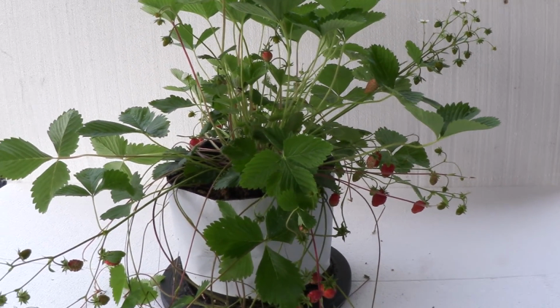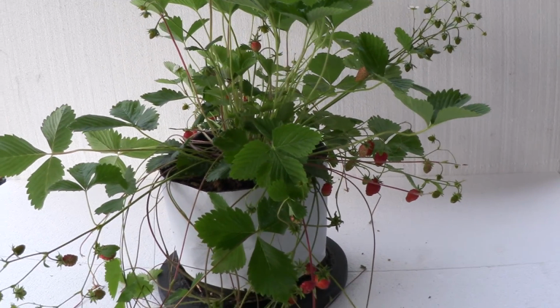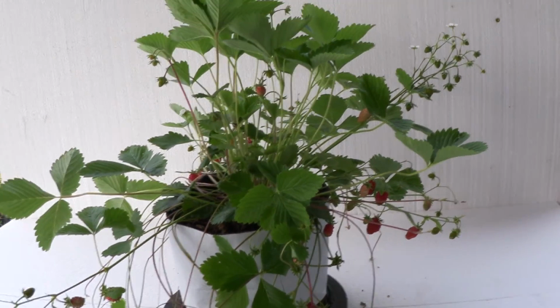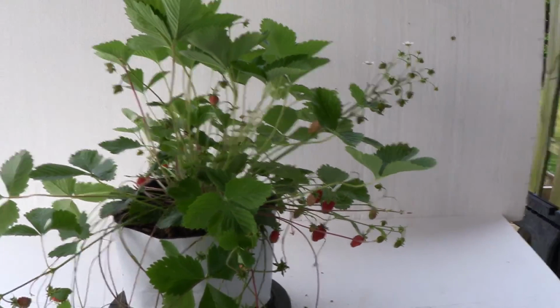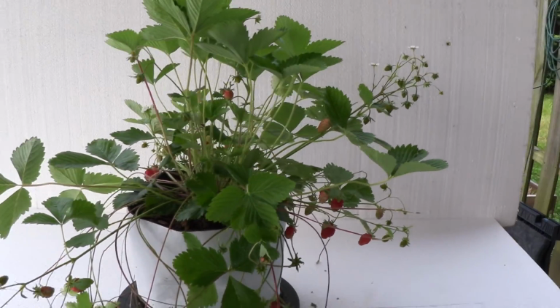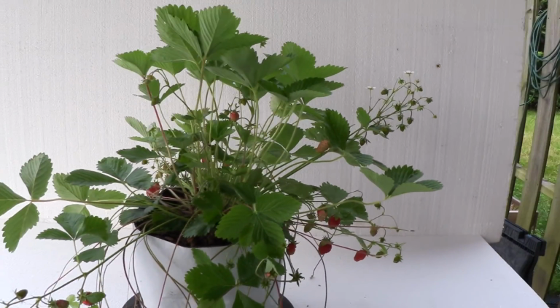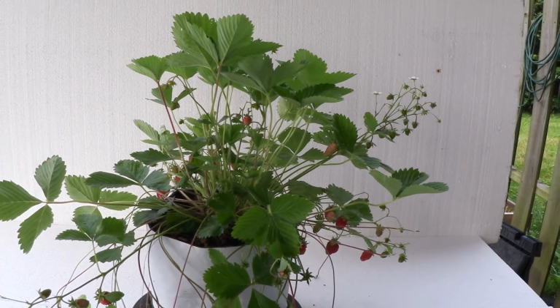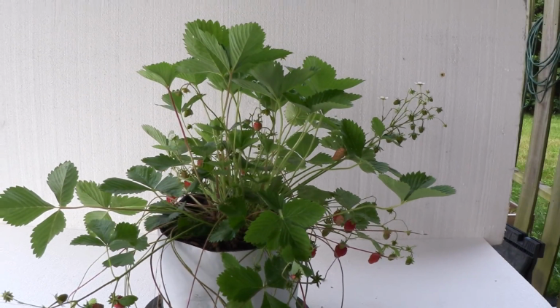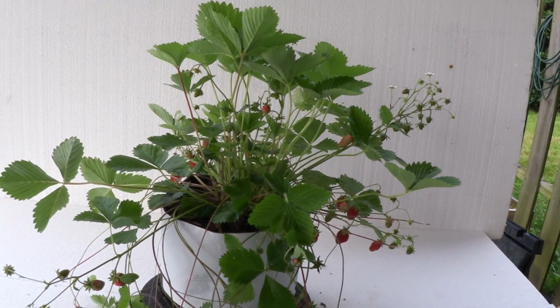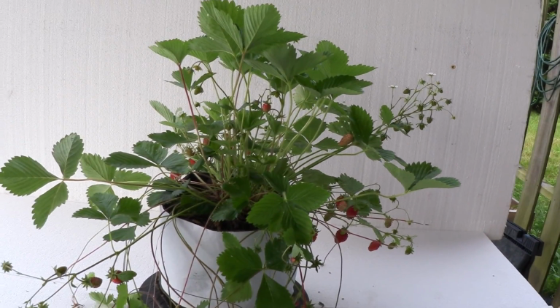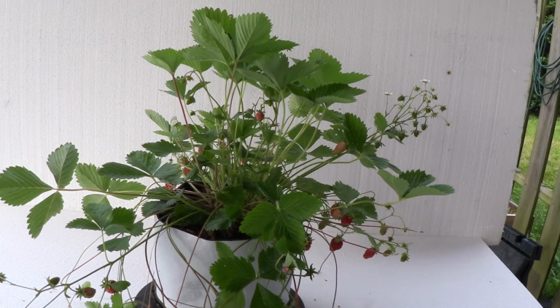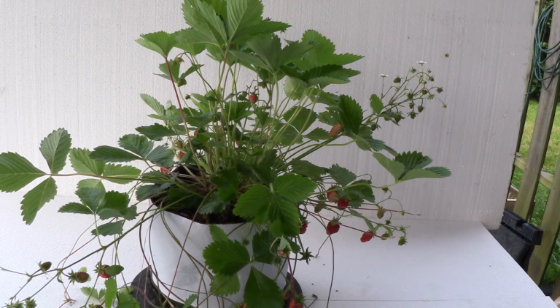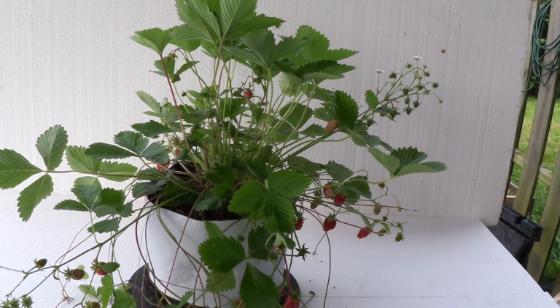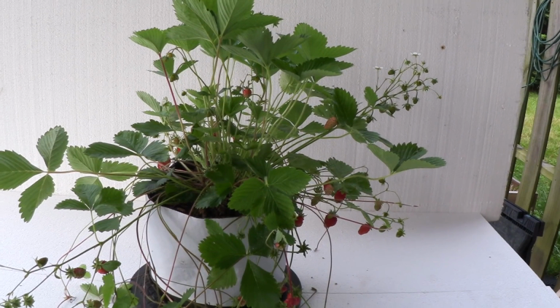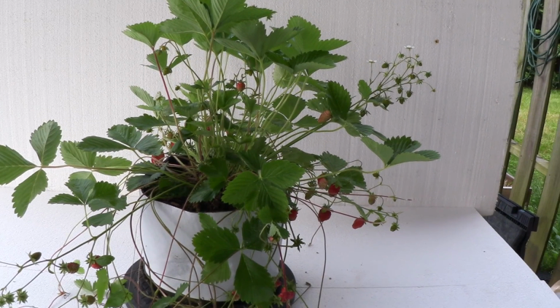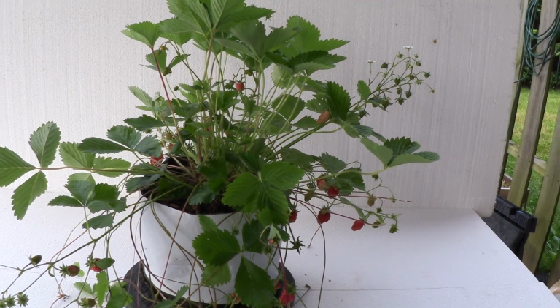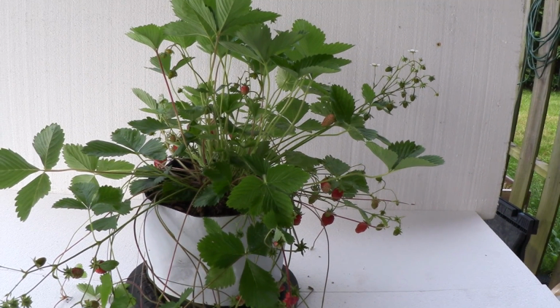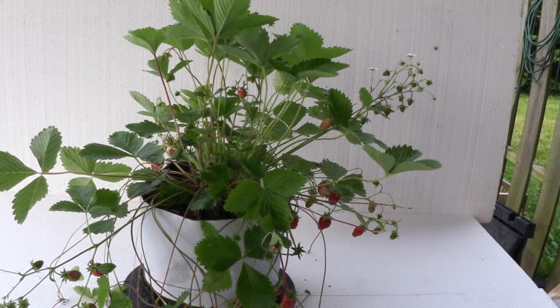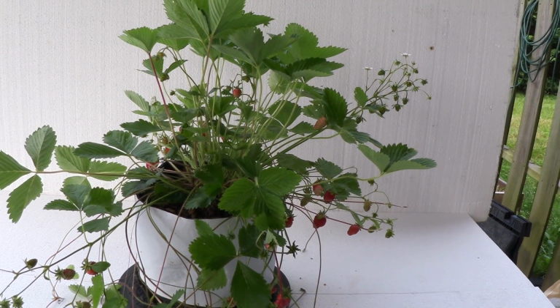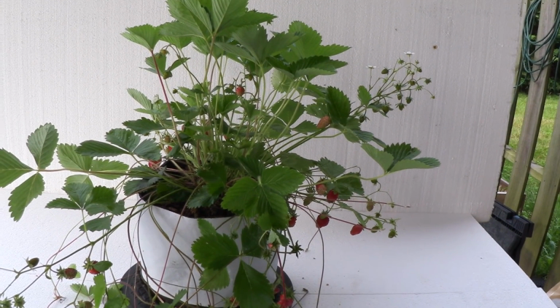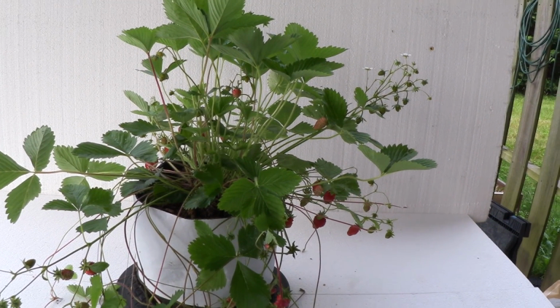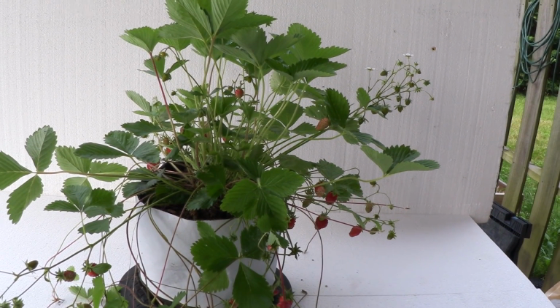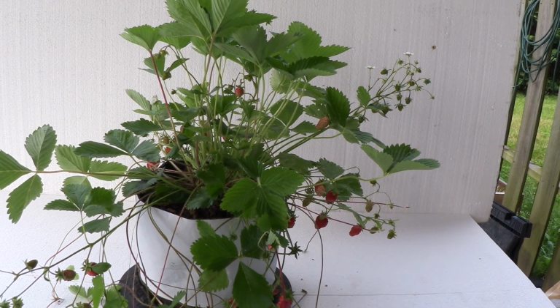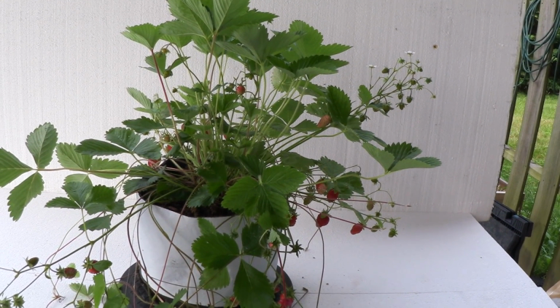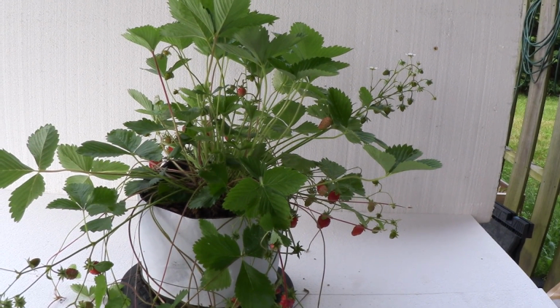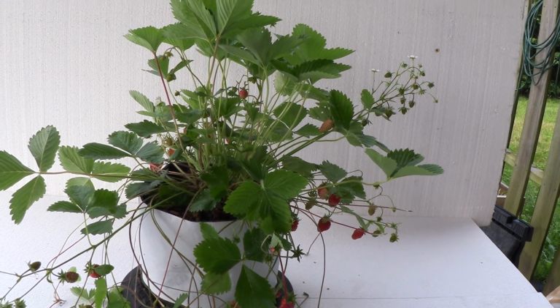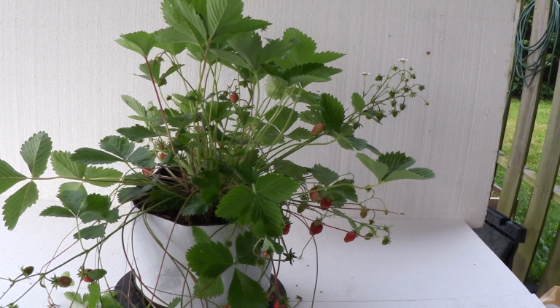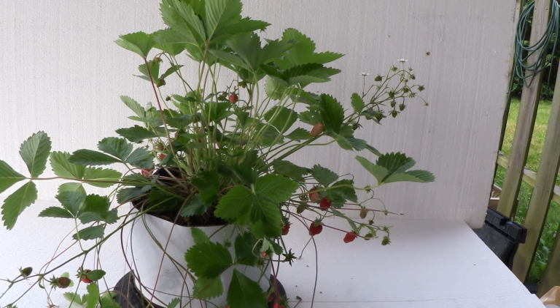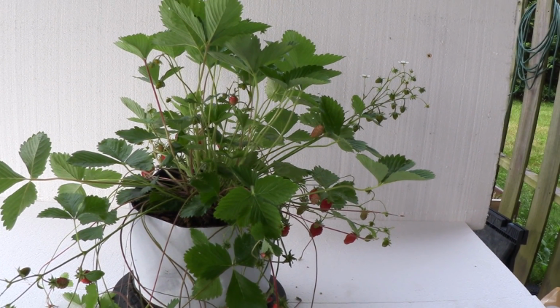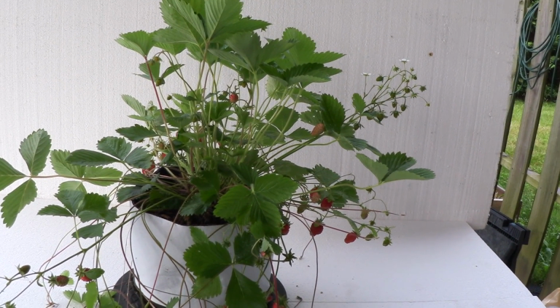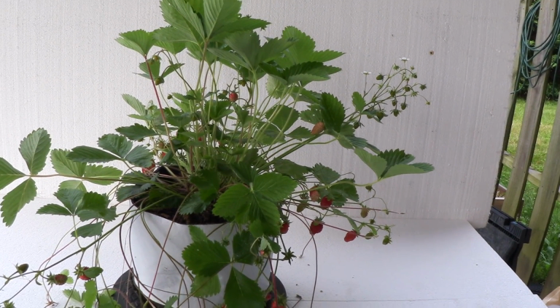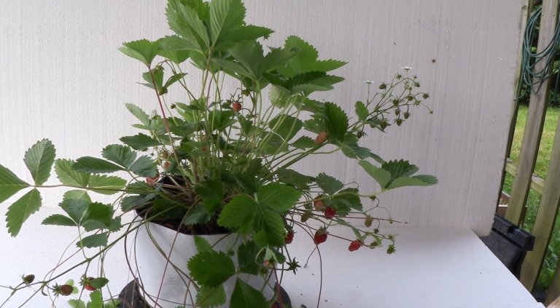This is Mike with the Strawberry Store signing off, standing here in front of woodland strawberry Rödluvan.